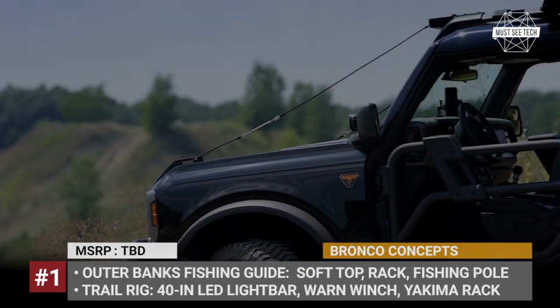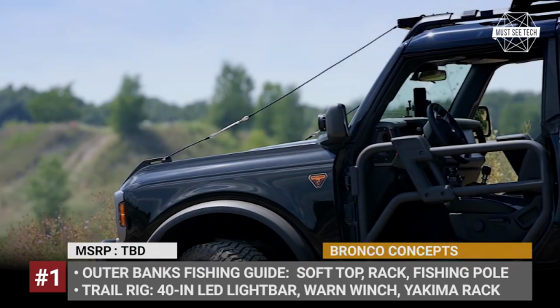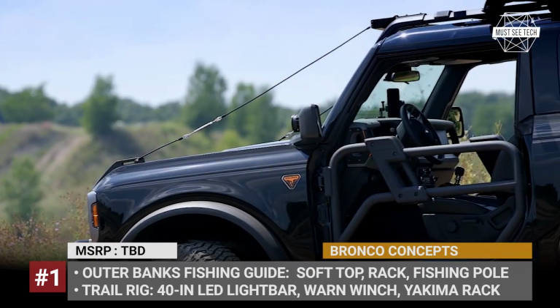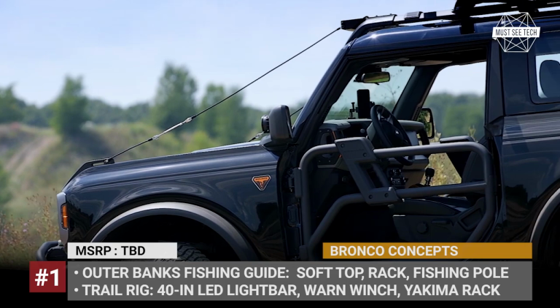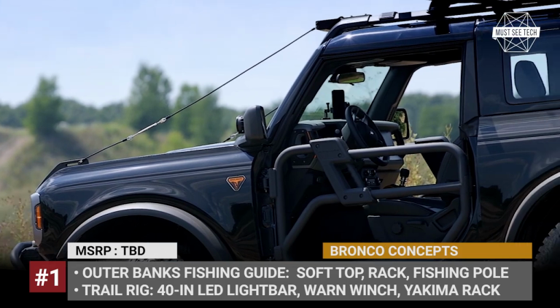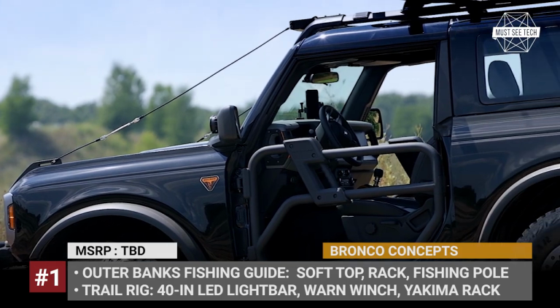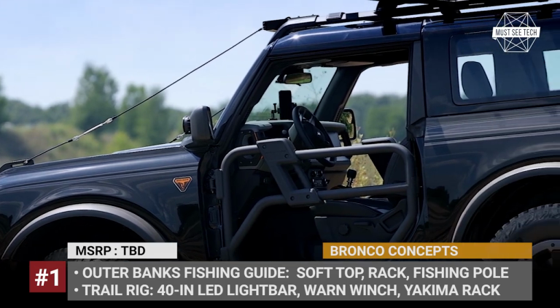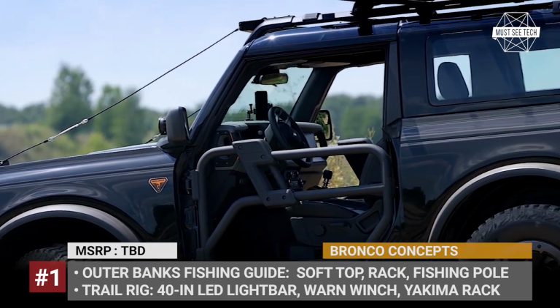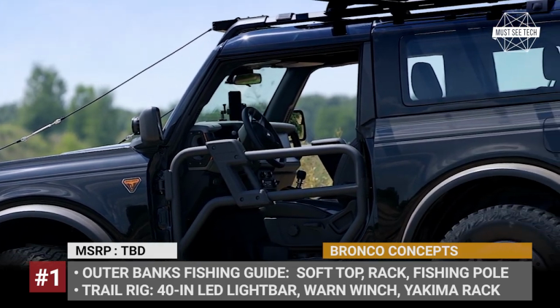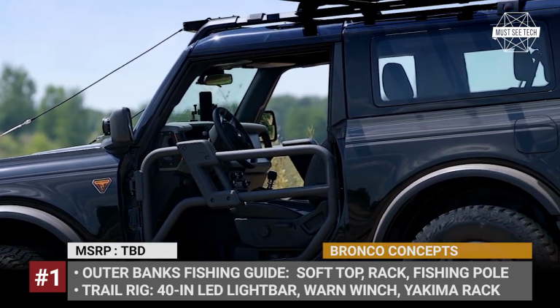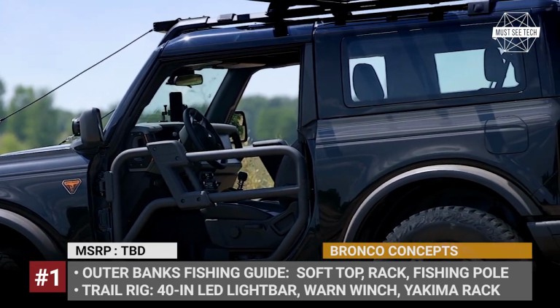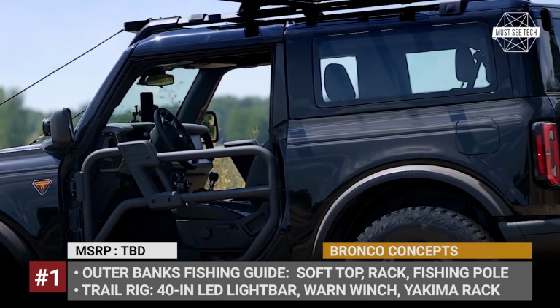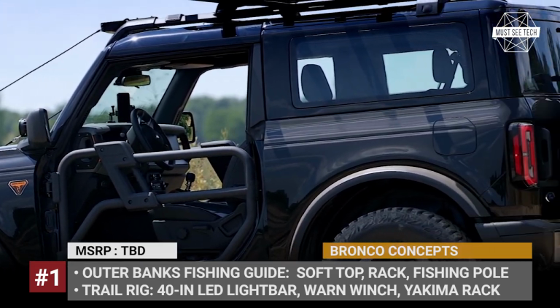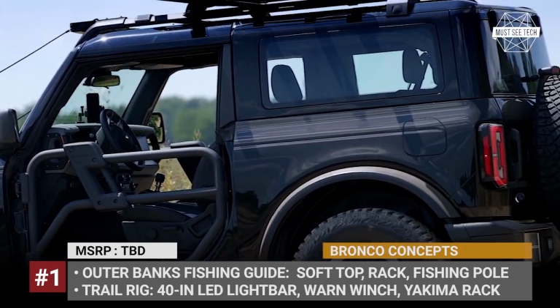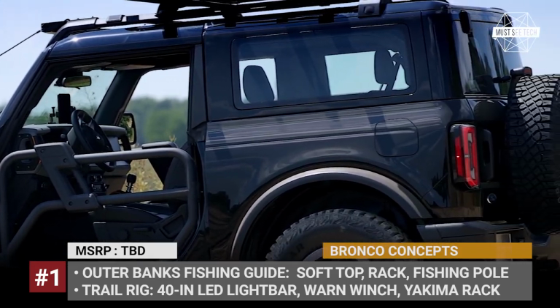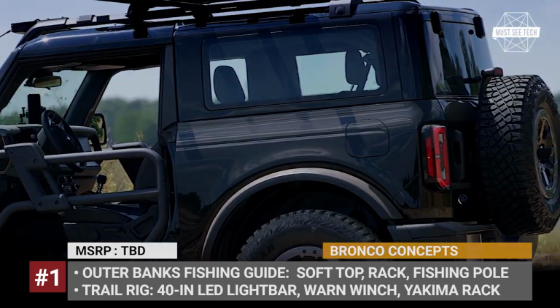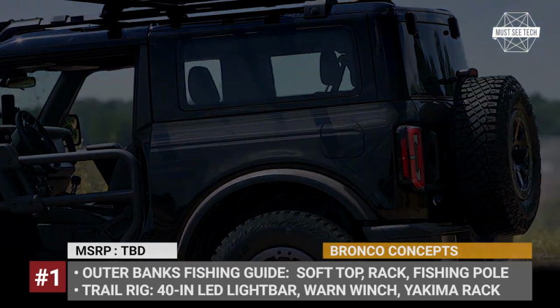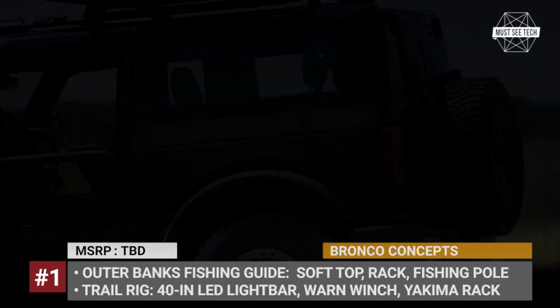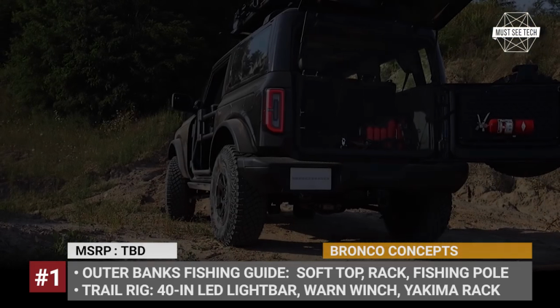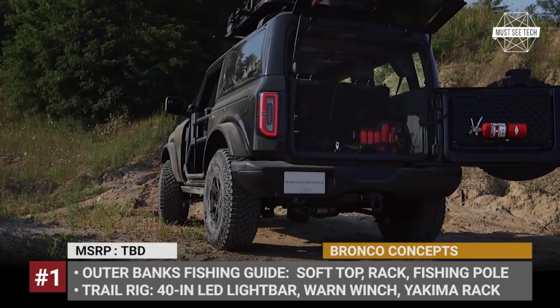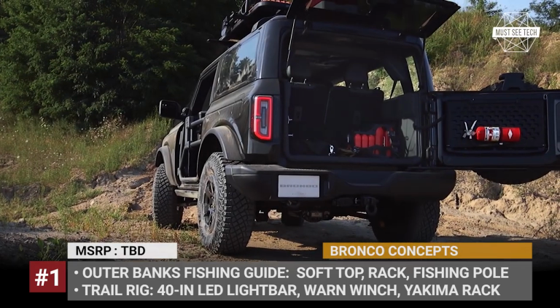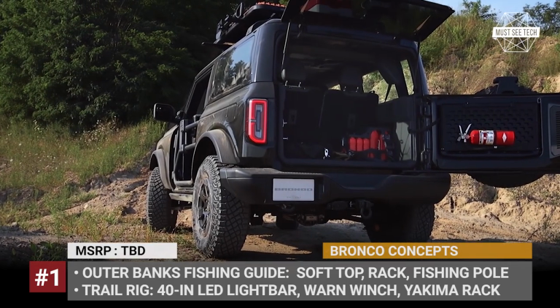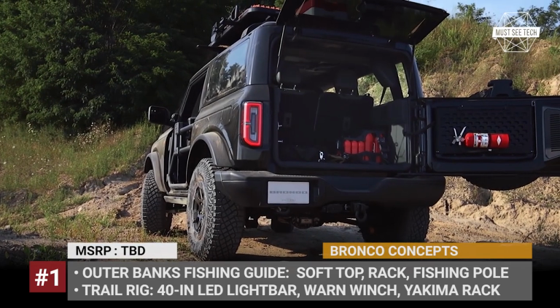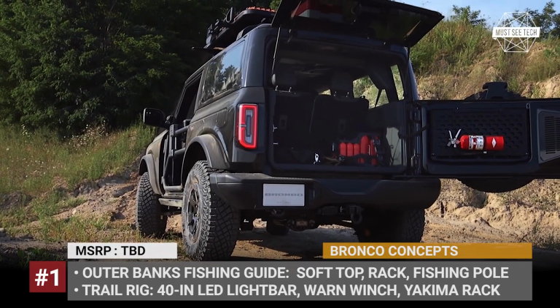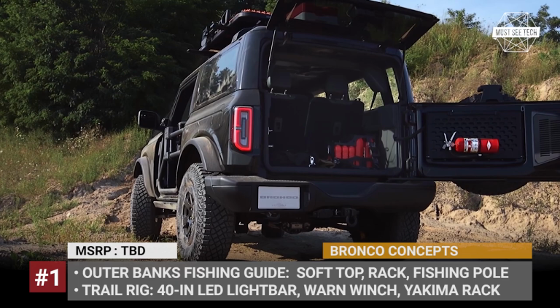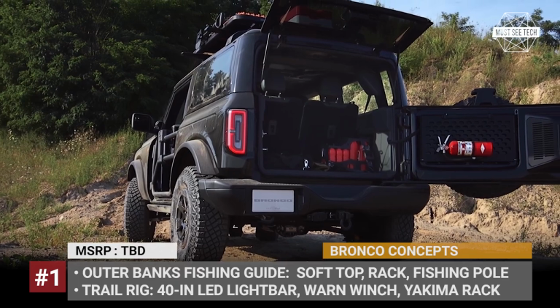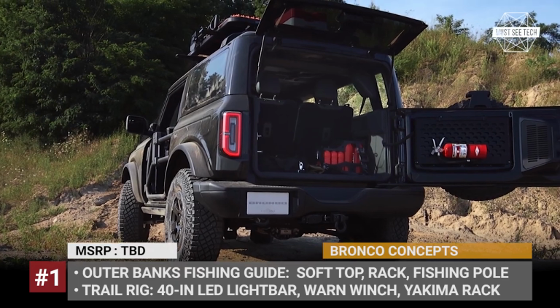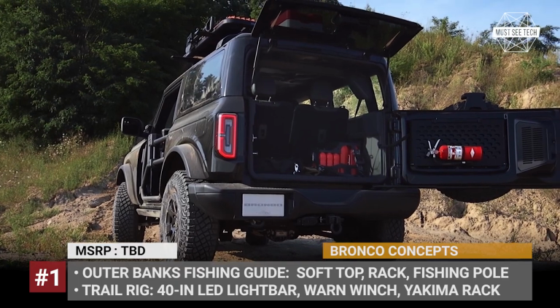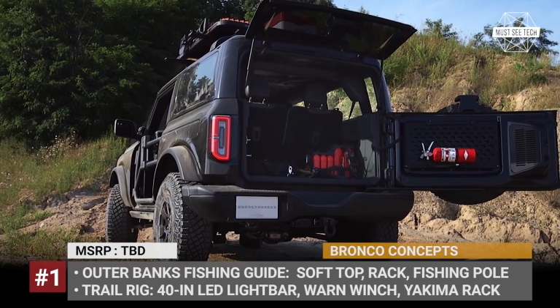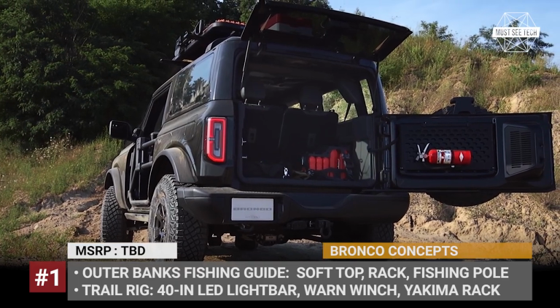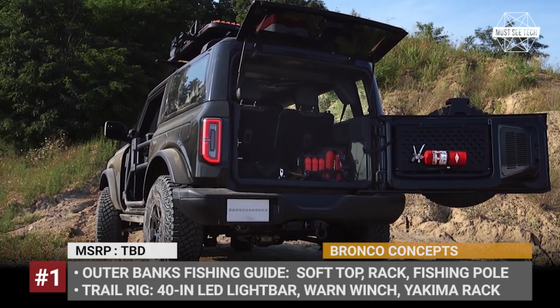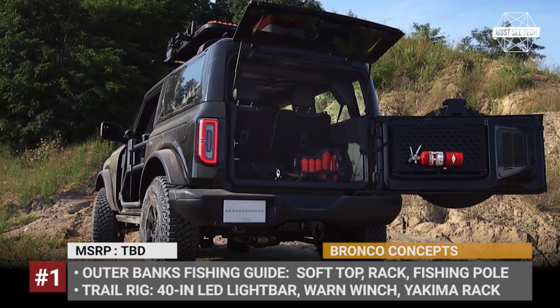The 2-door trail rig comes with a modified front end, a winch, a Yakima roof rack and a huge 40-inch light bar.